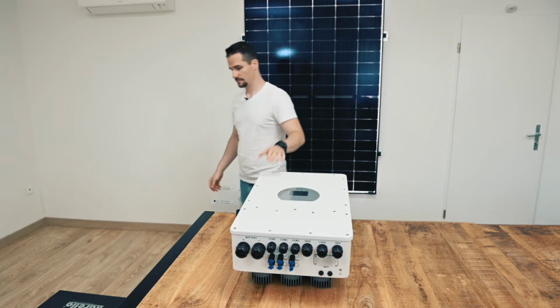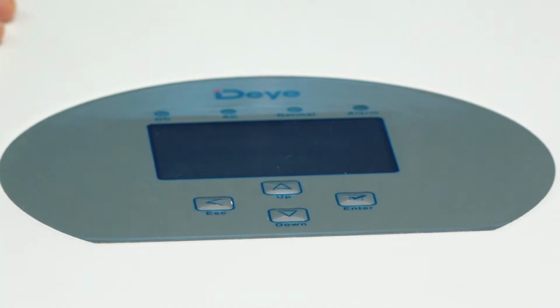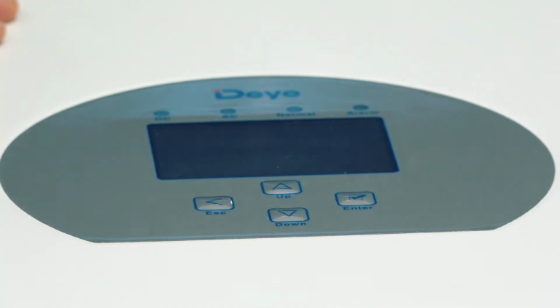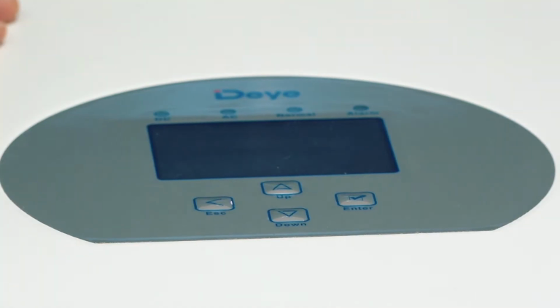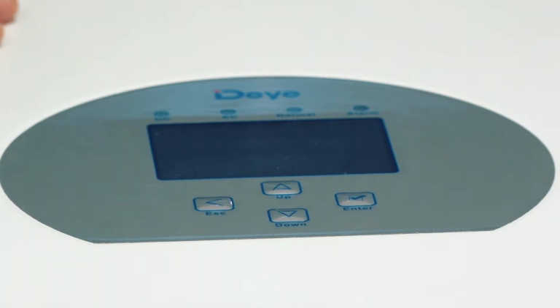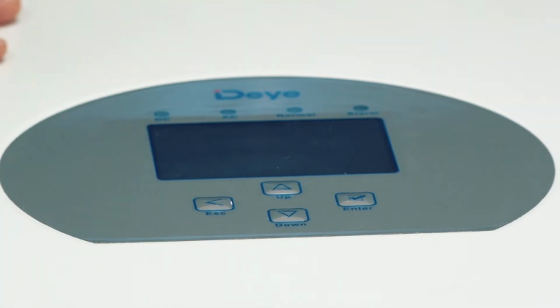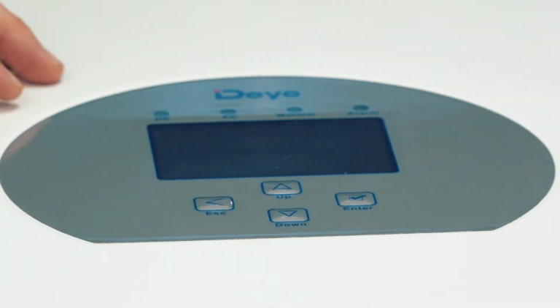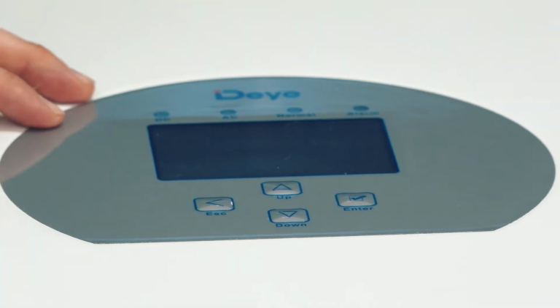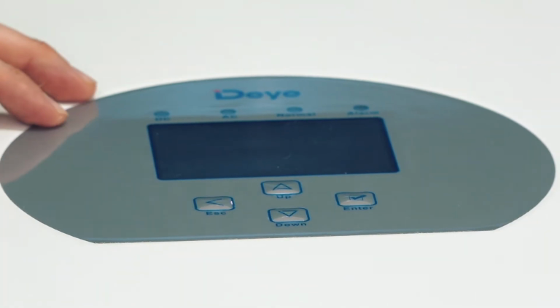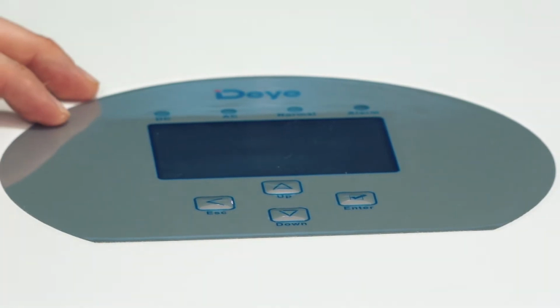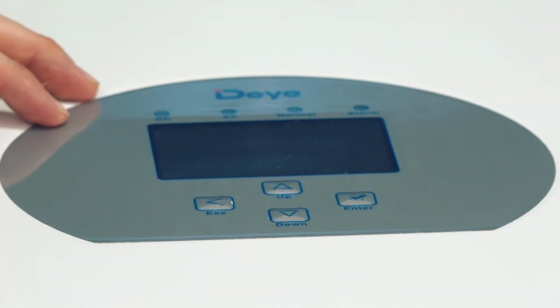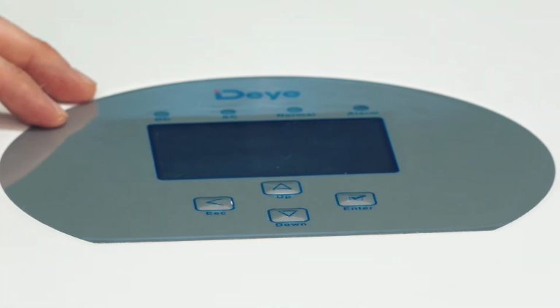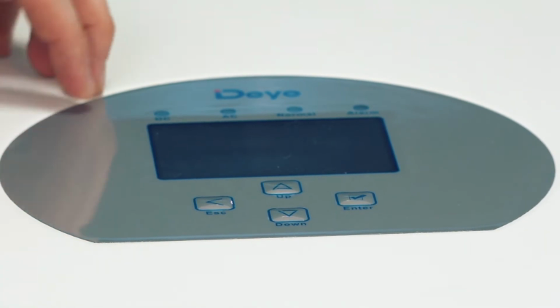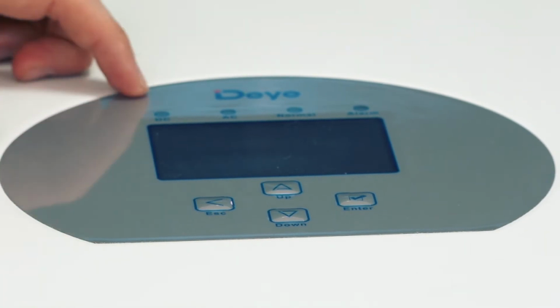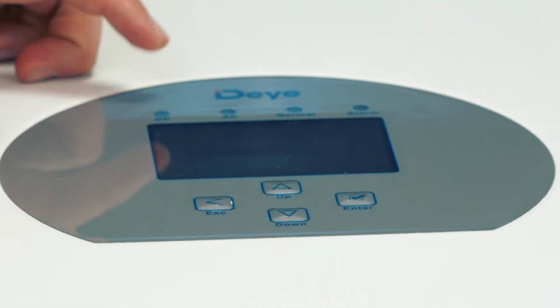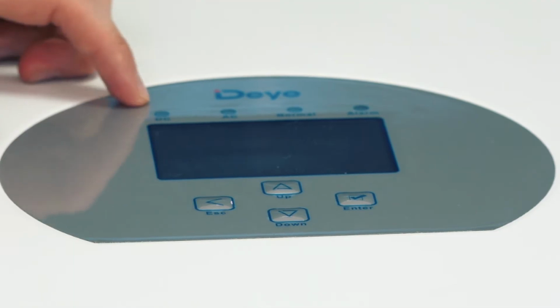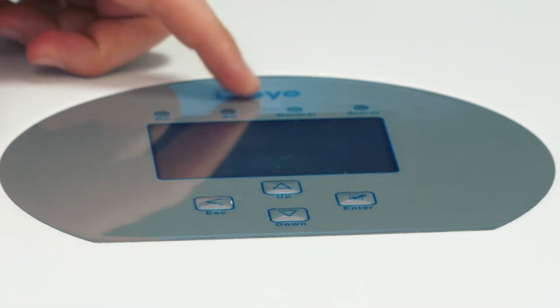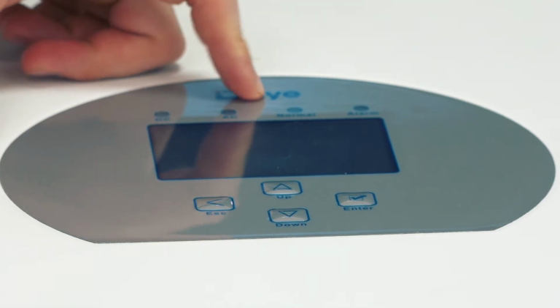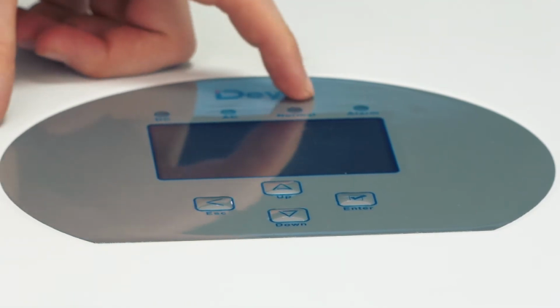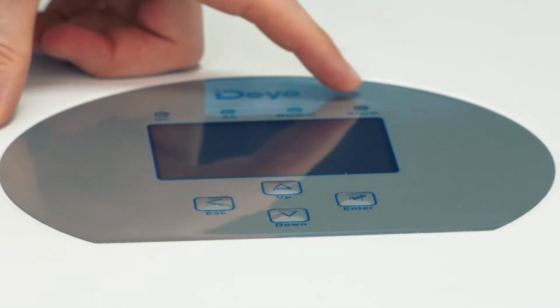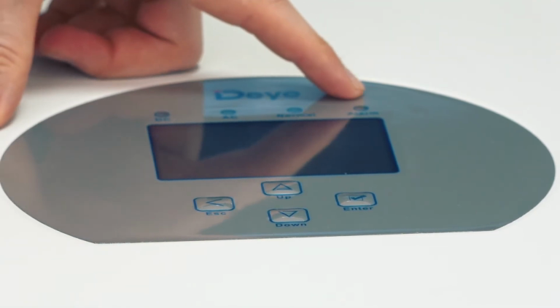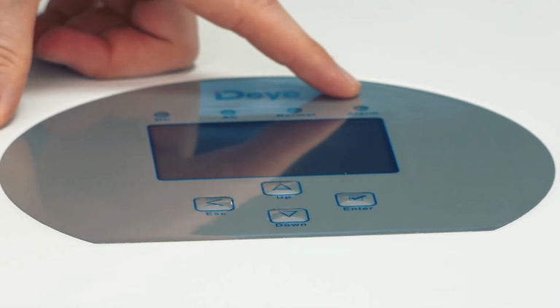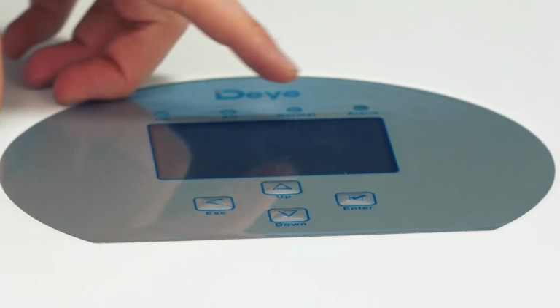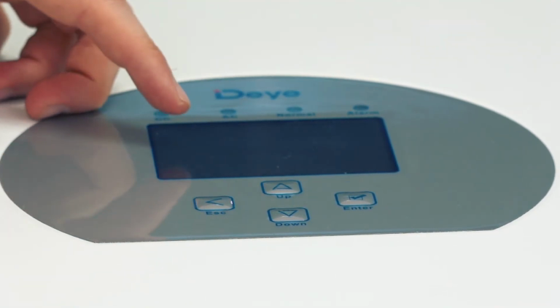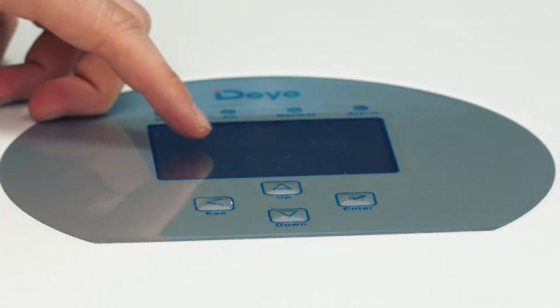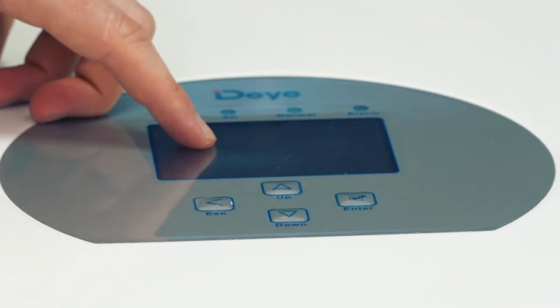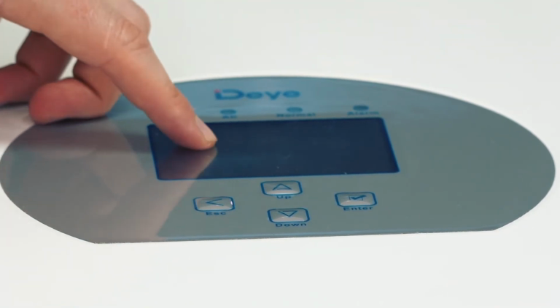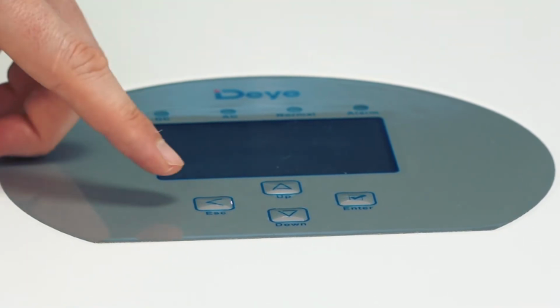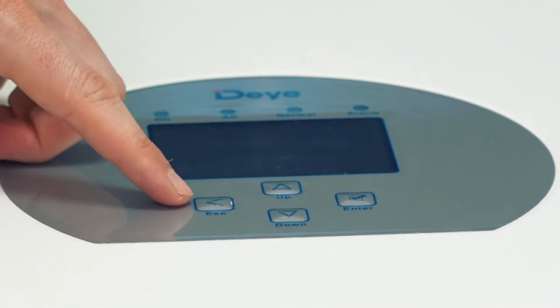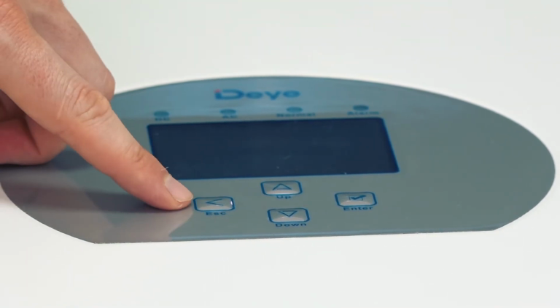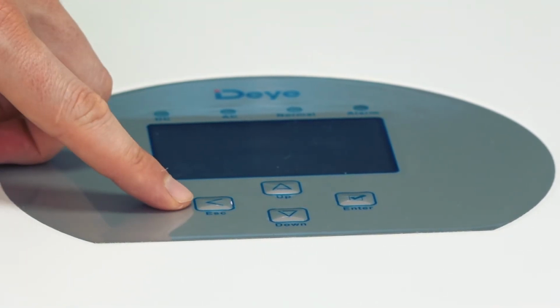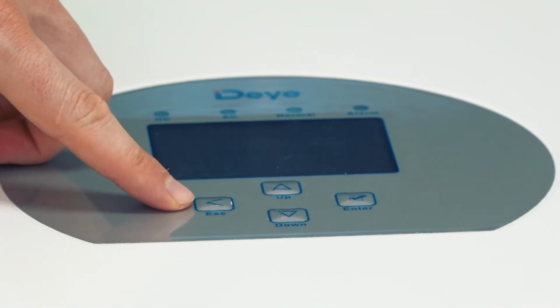On the top side you can see four LEDs for information, a touch screen, and some buttons.